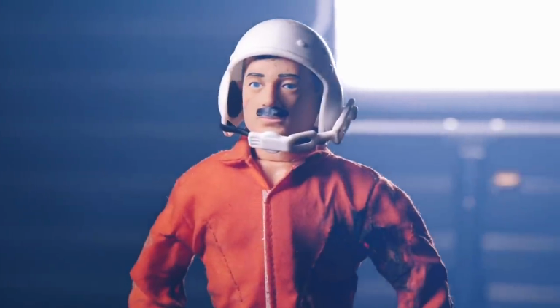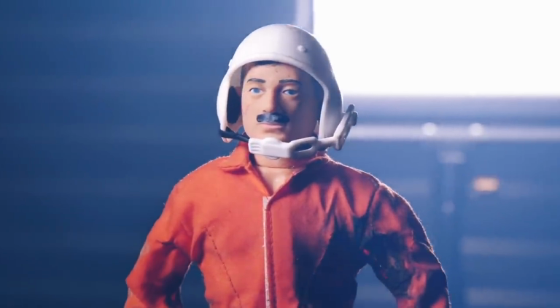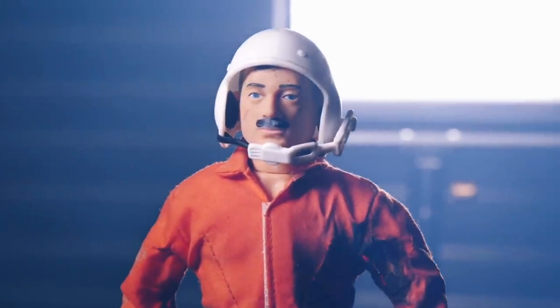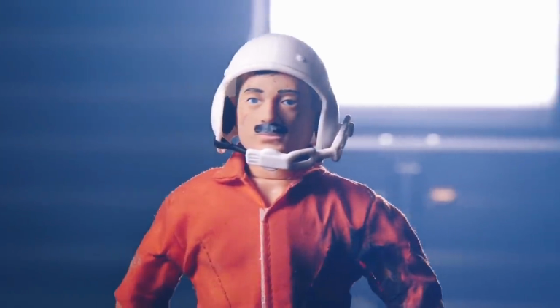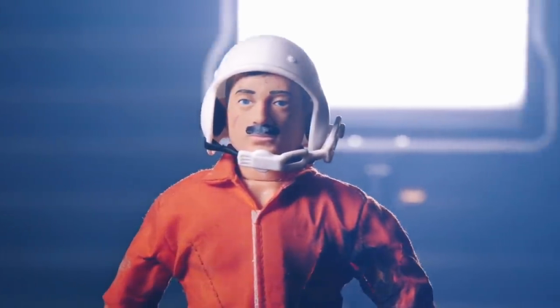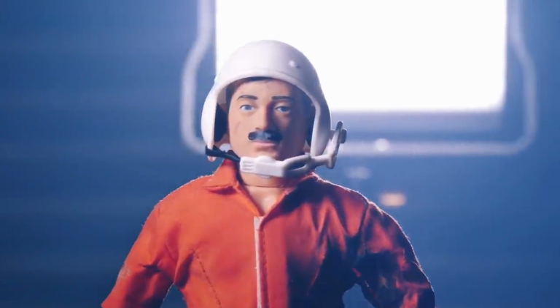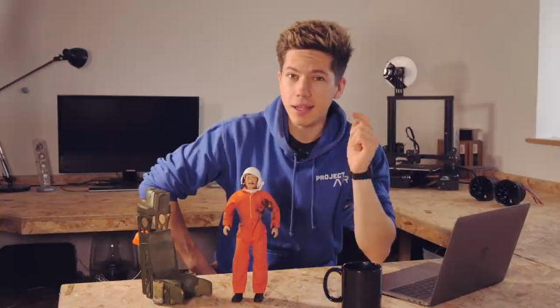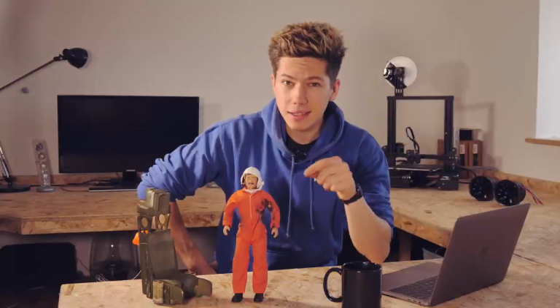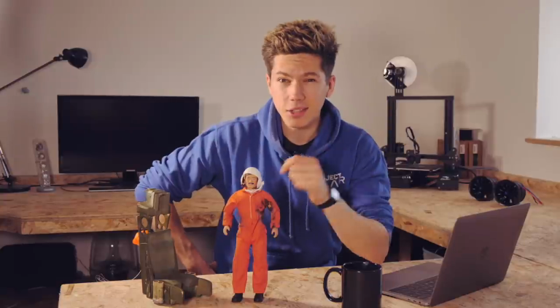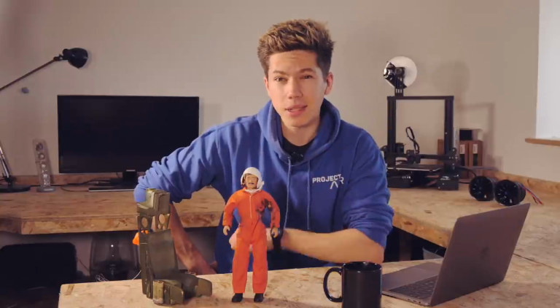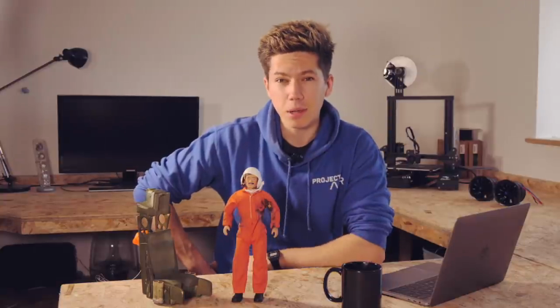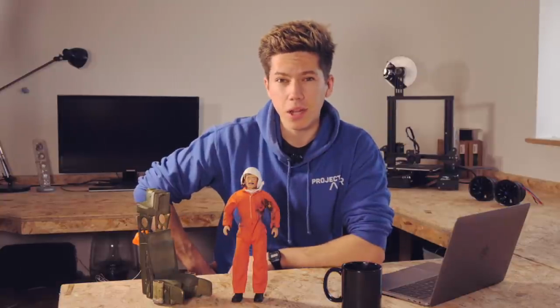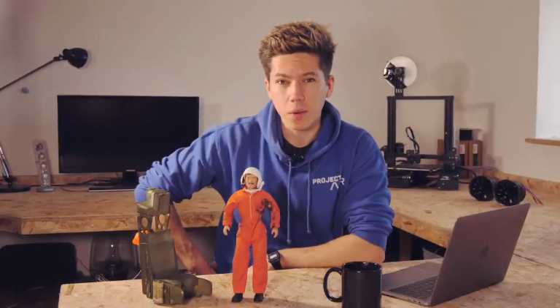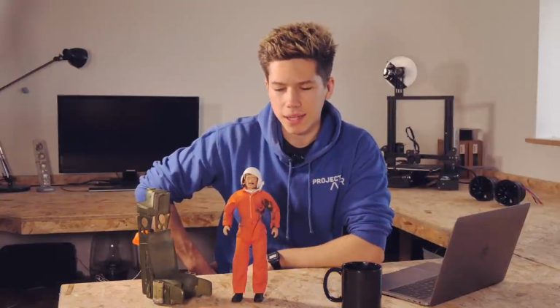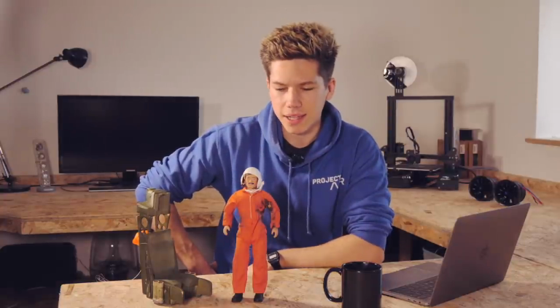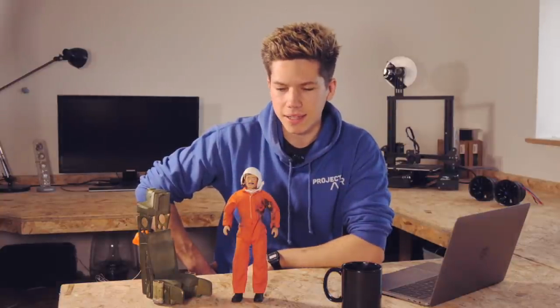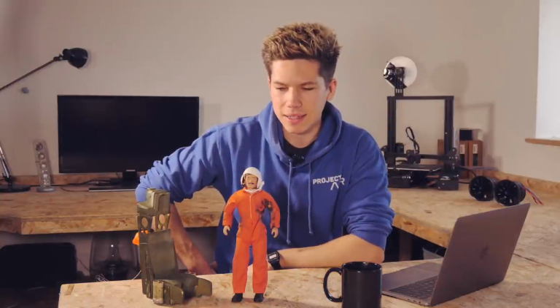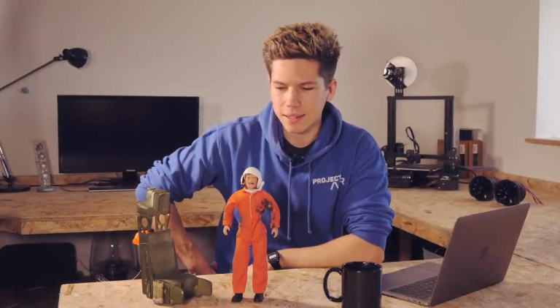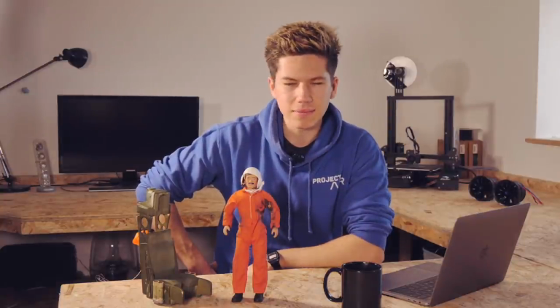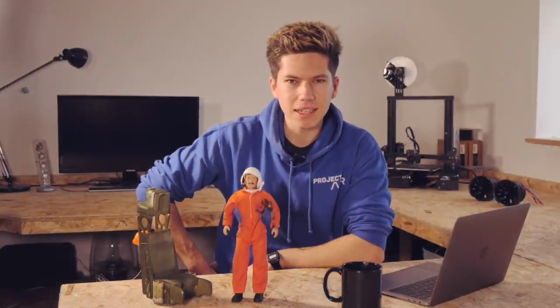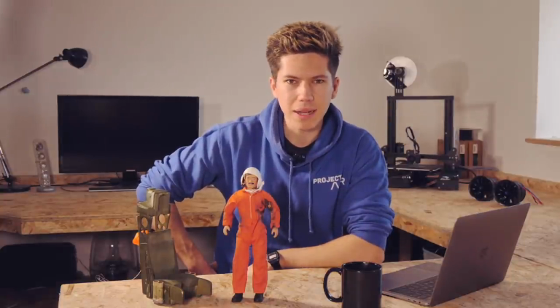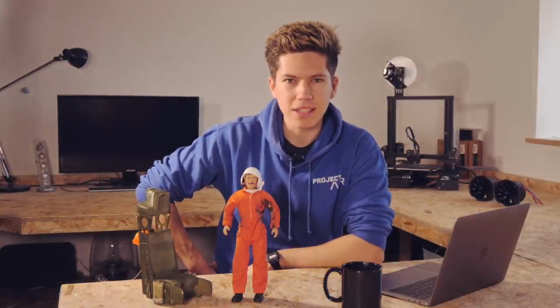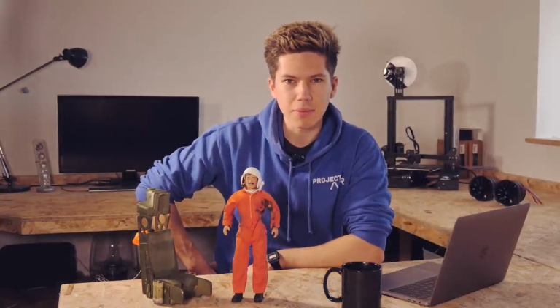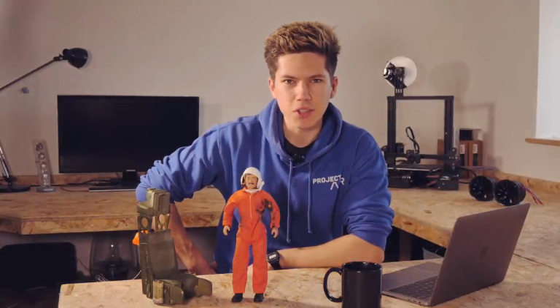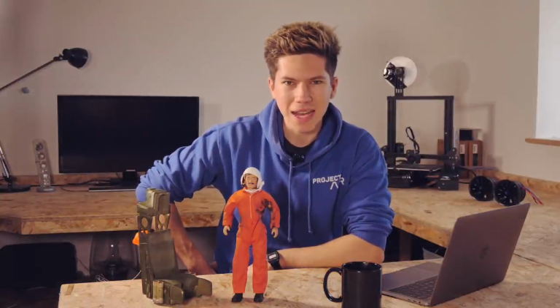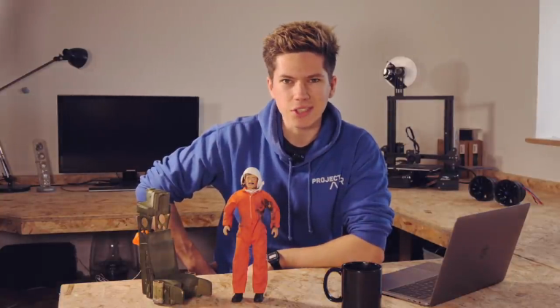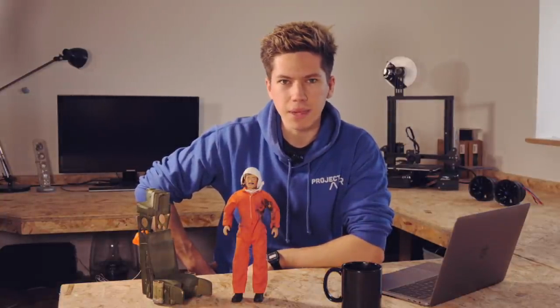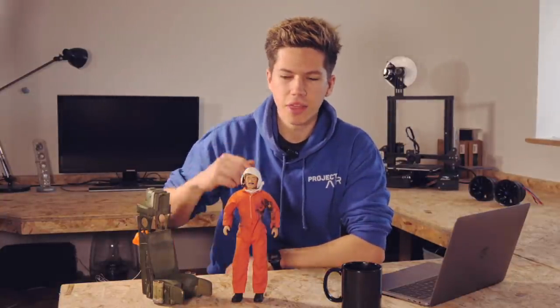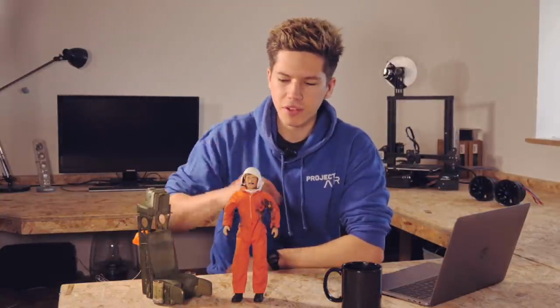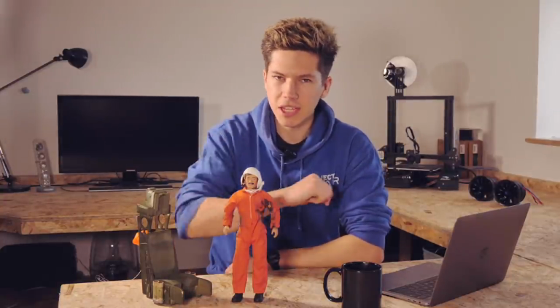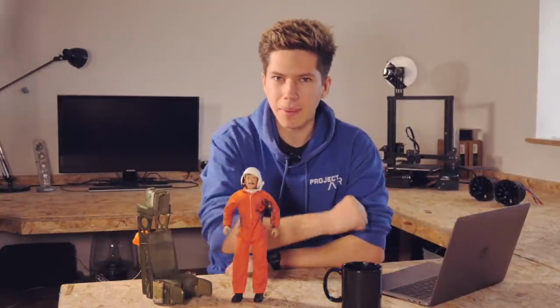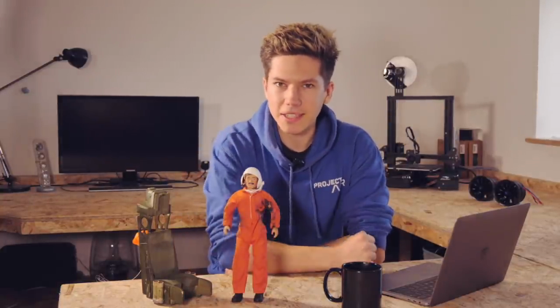If you want to name him, comment down below. I need a better name than just Action Man — the funnier the better.